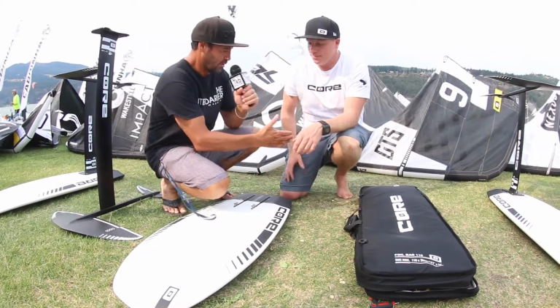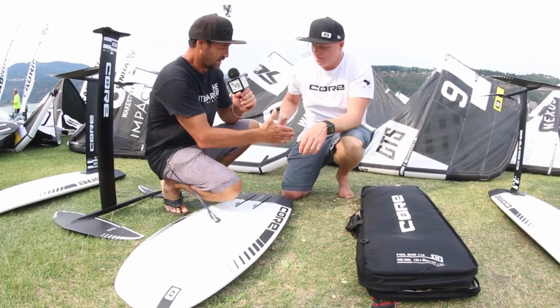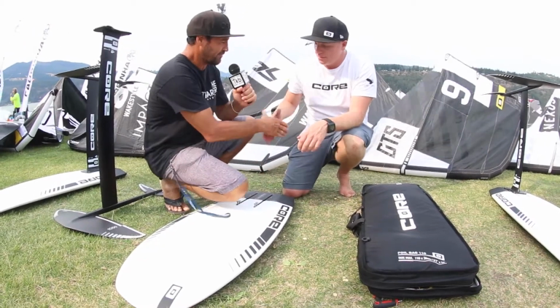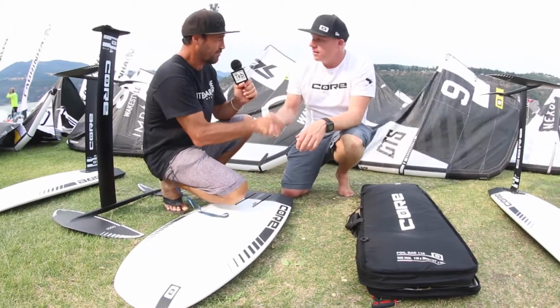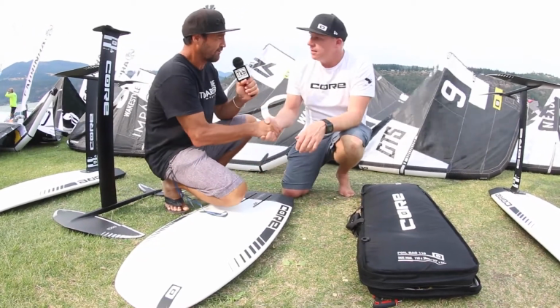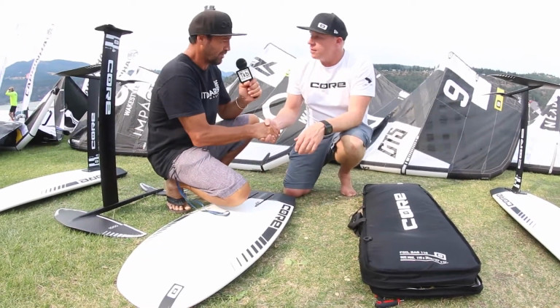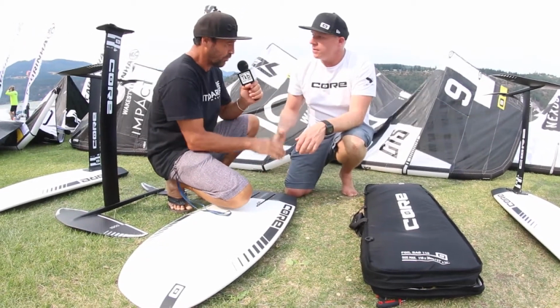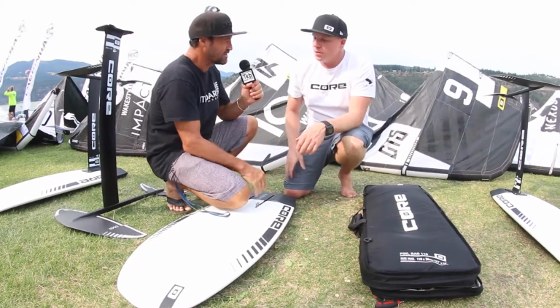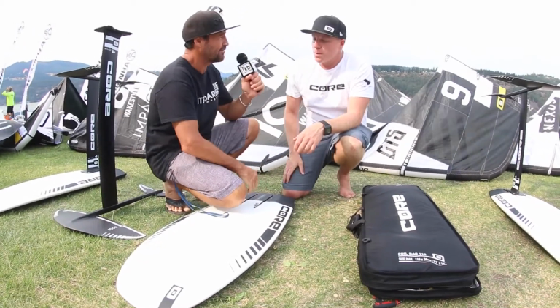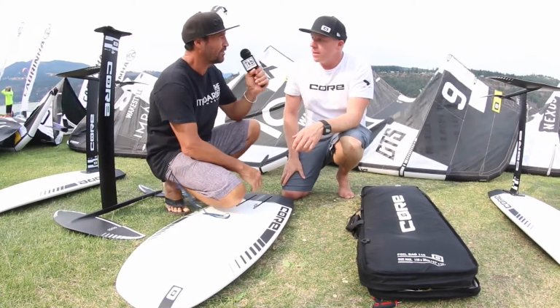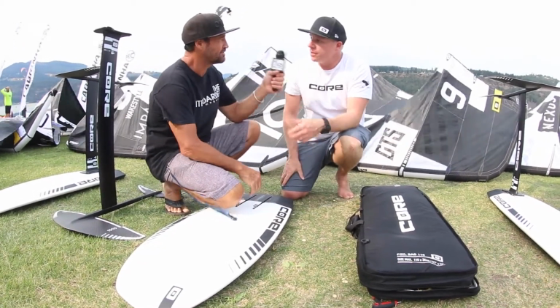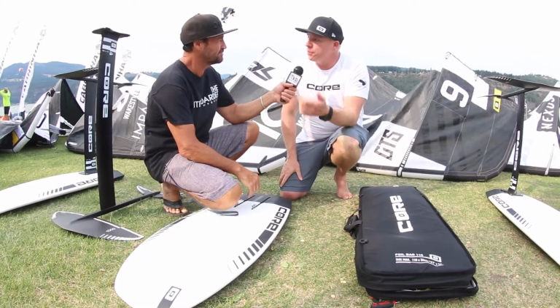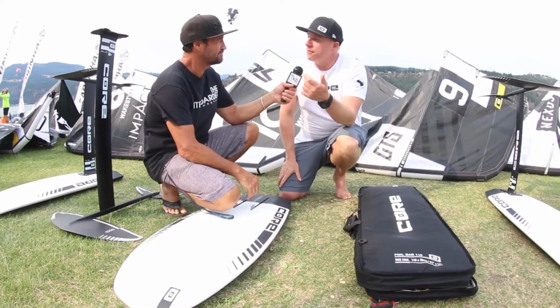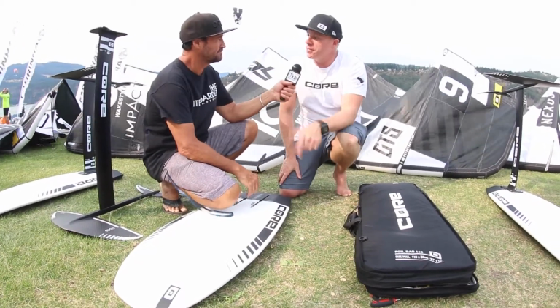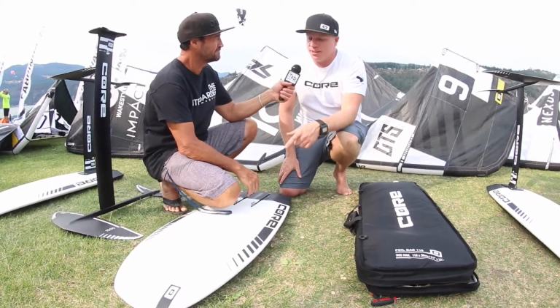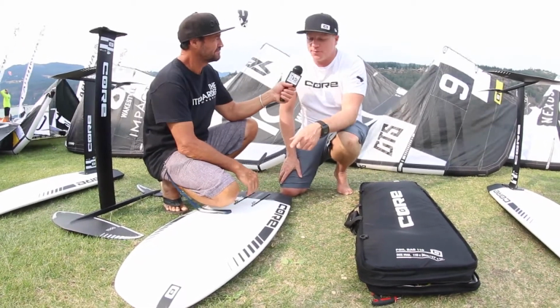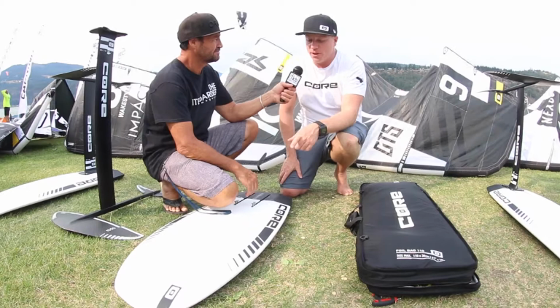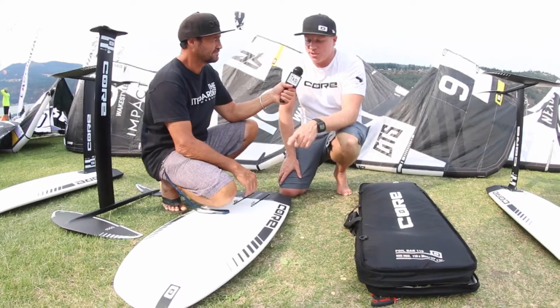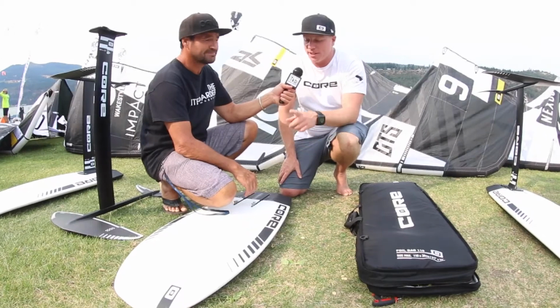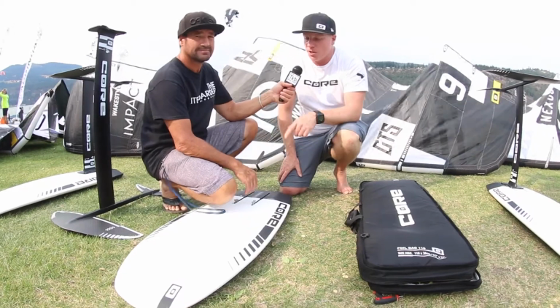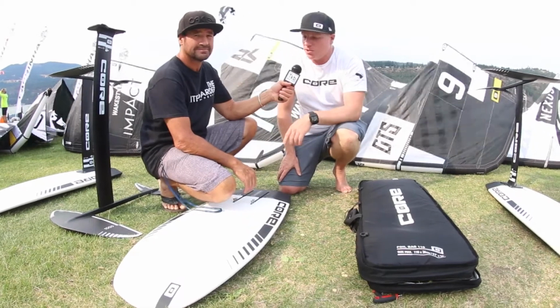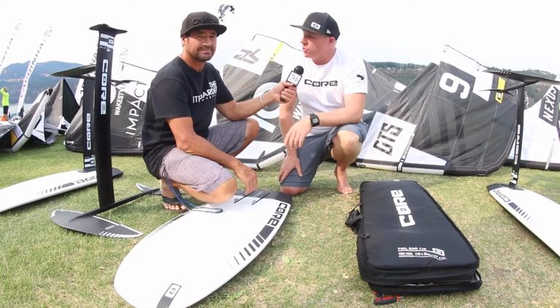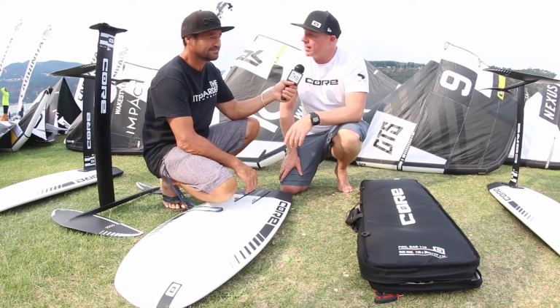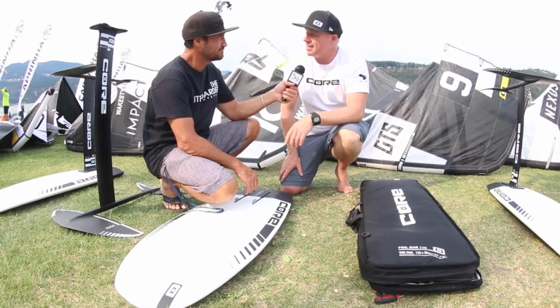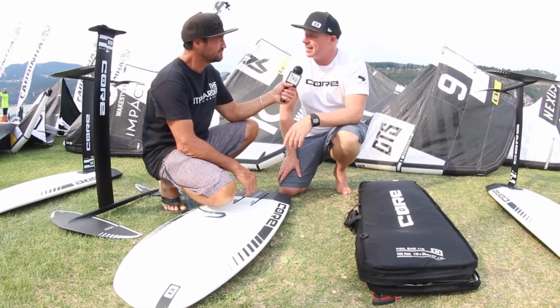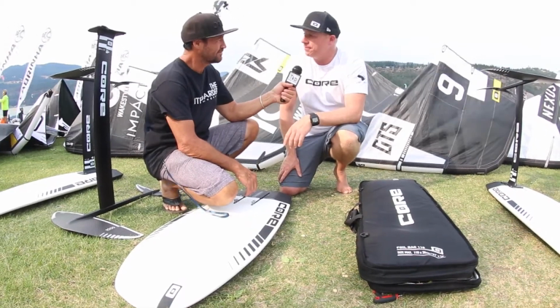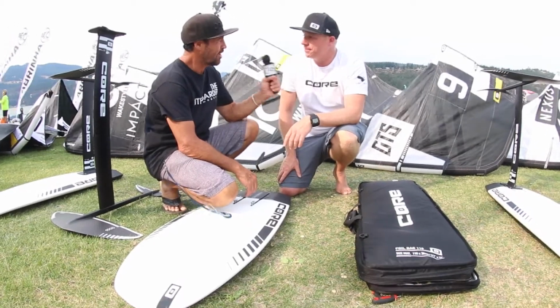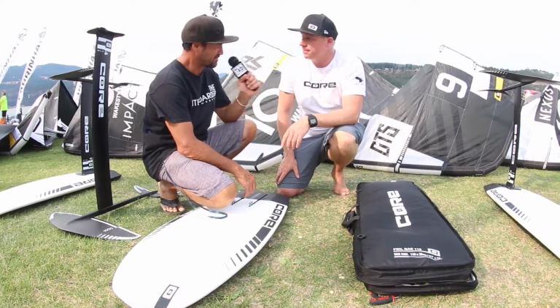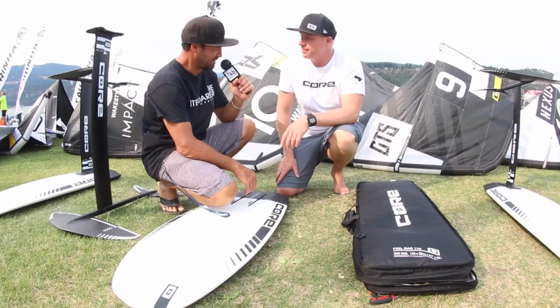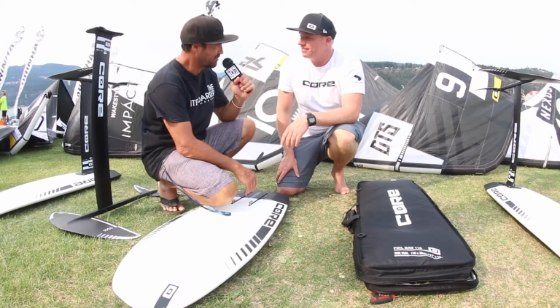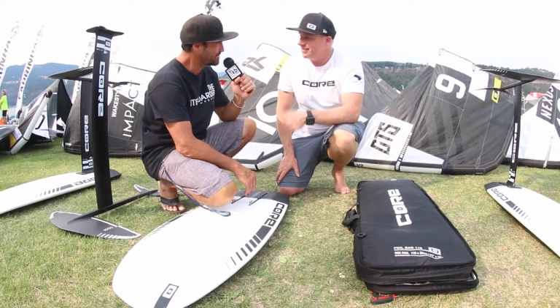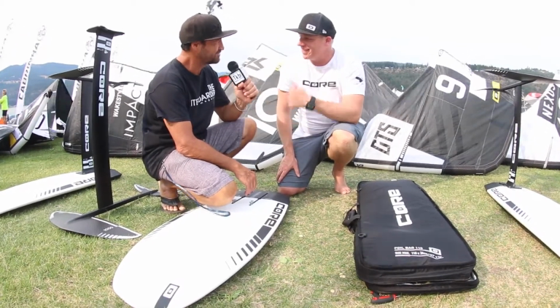Now where can they find more info on the boards and the foils? For more information on these foils, you can go to corekites.com. Awesome, thanks so much. Thank you.